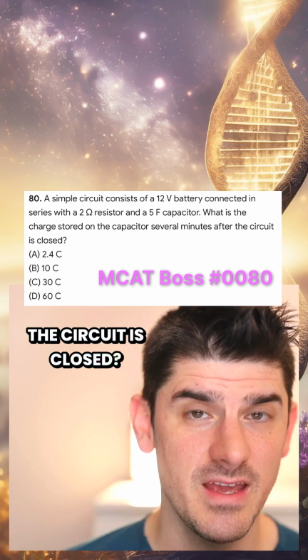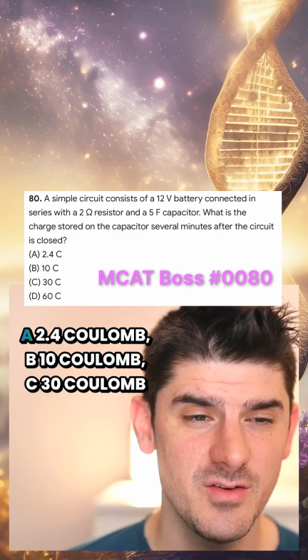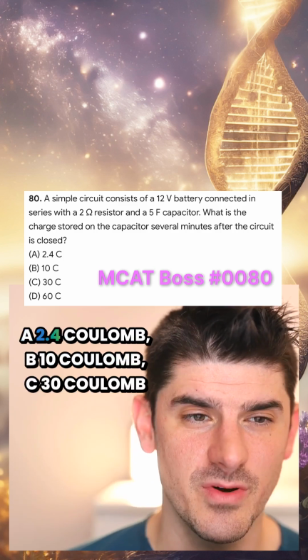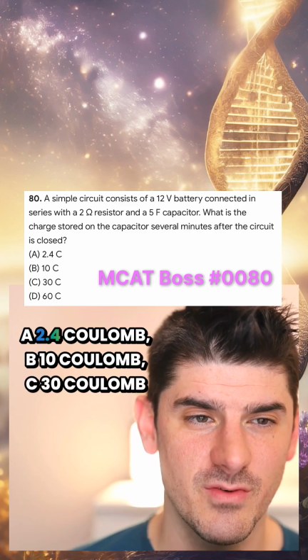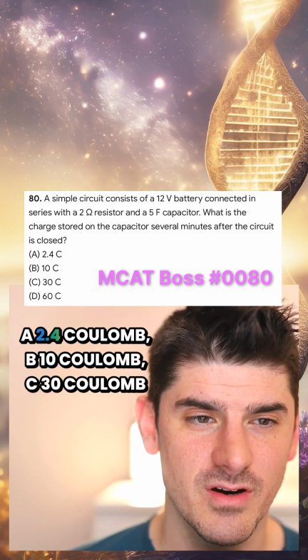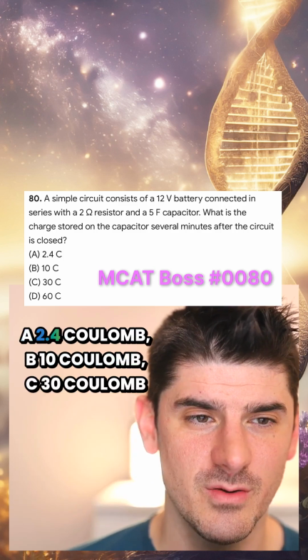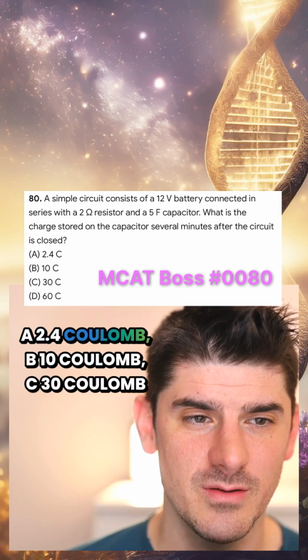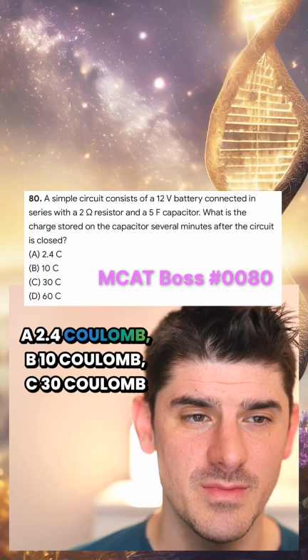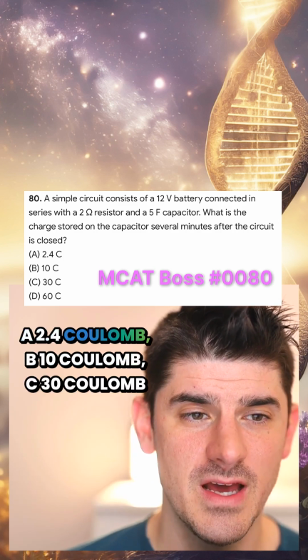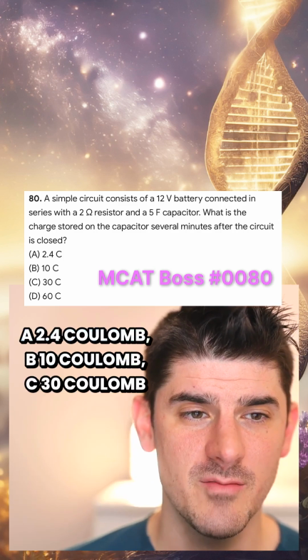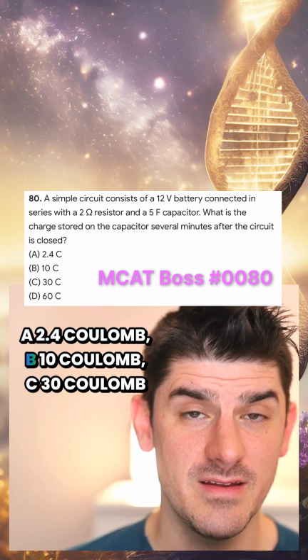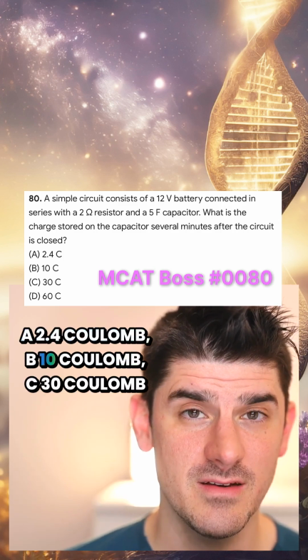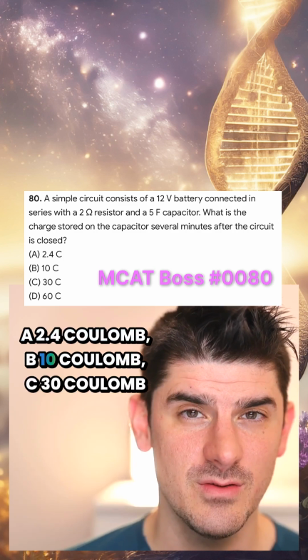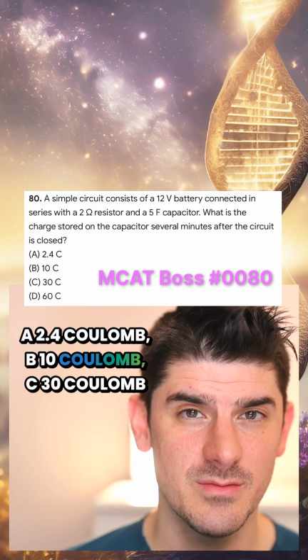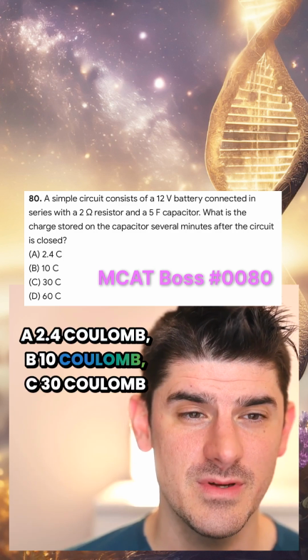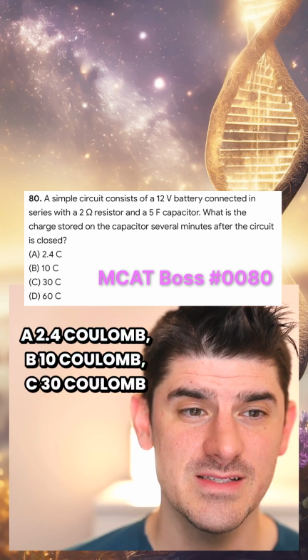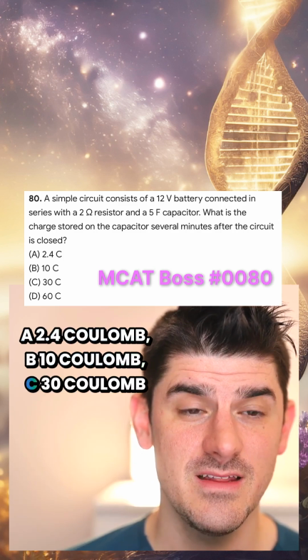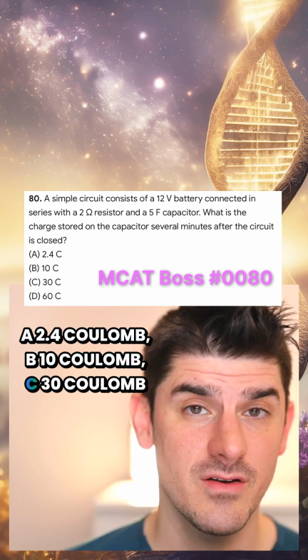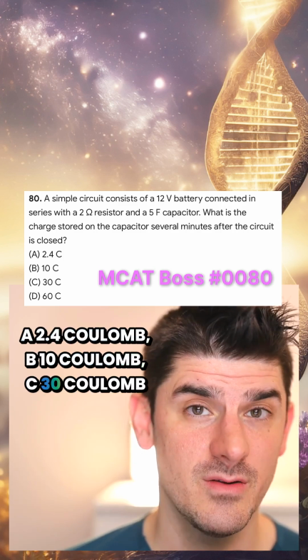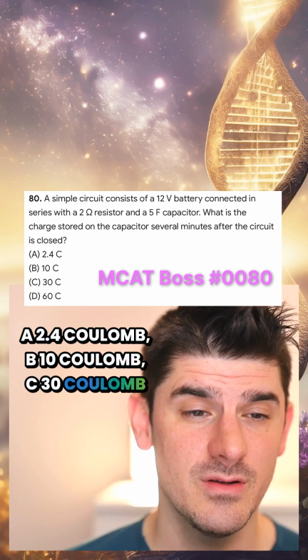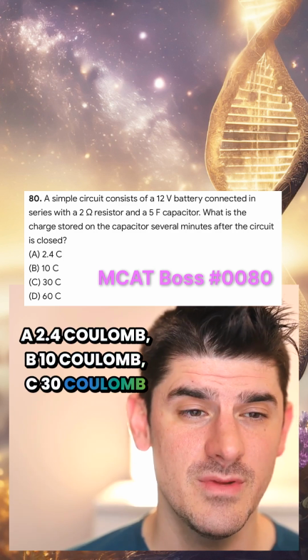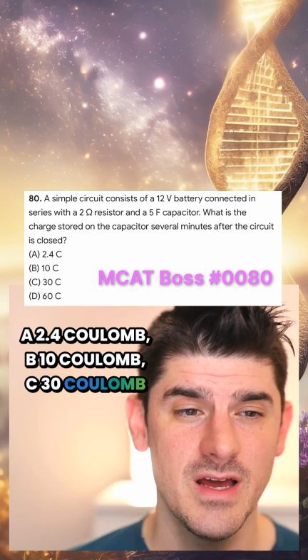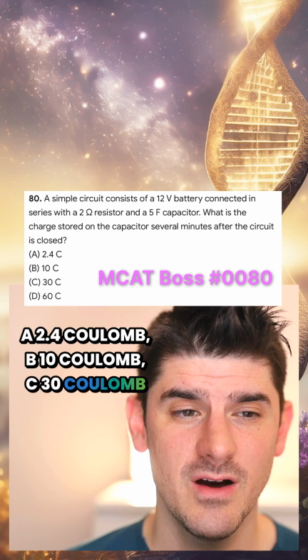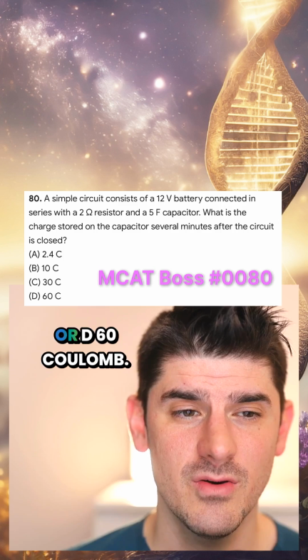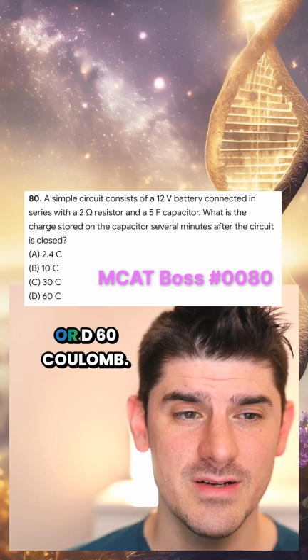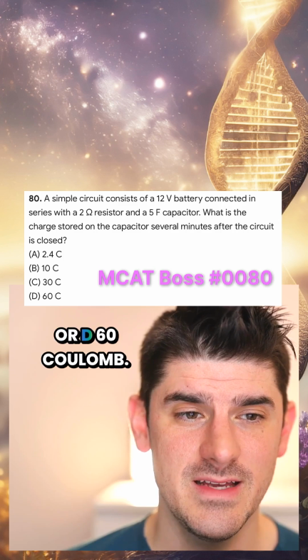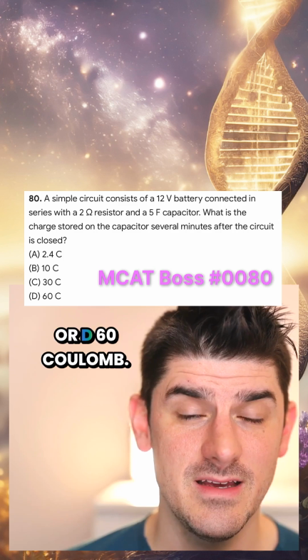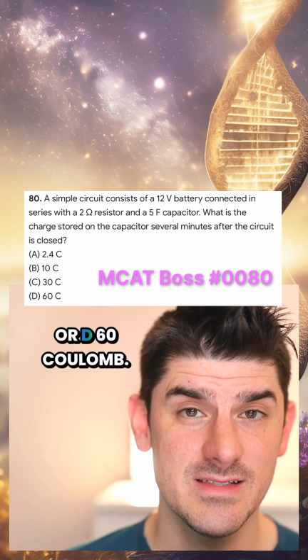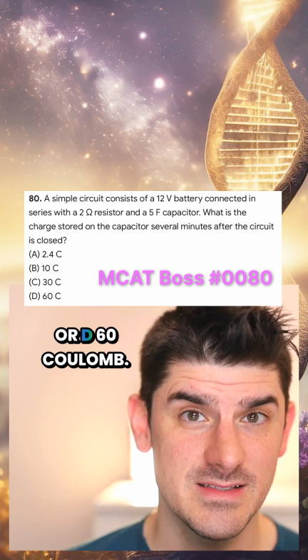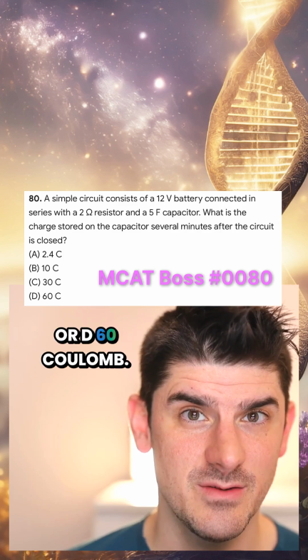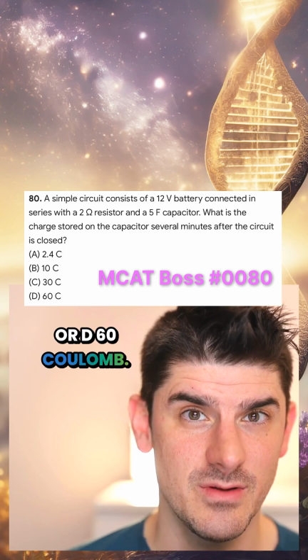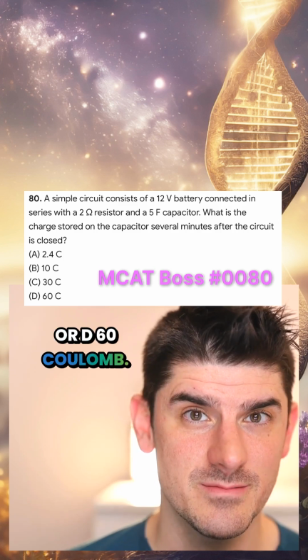A: 2.4 coulombs. B: 10 coulombs. C: 30 coulombs. Or D: 60 coulombs?